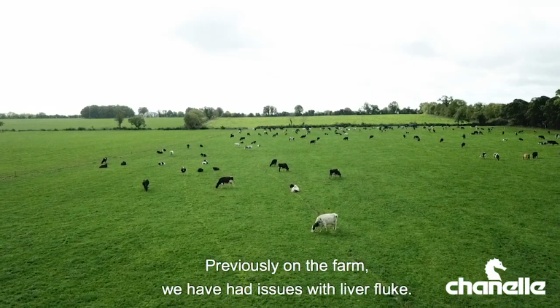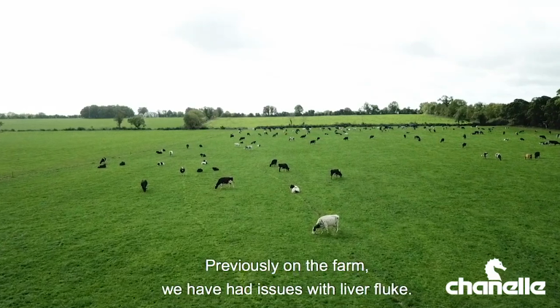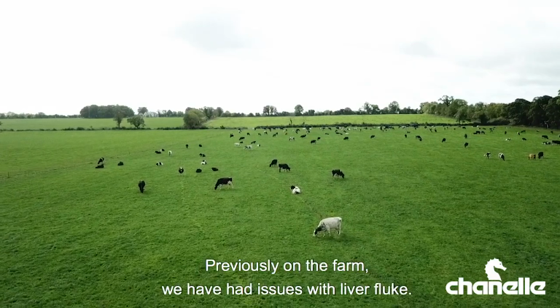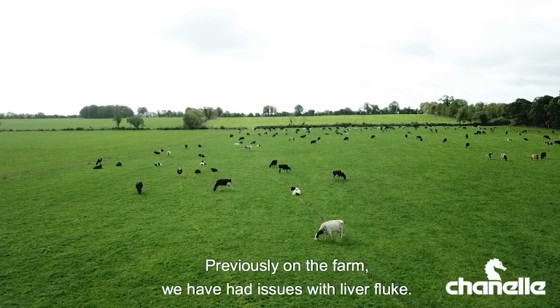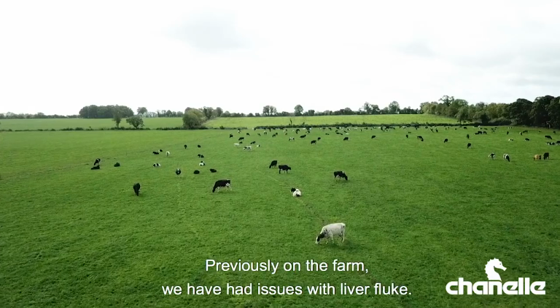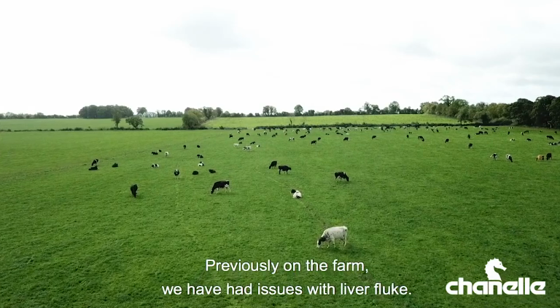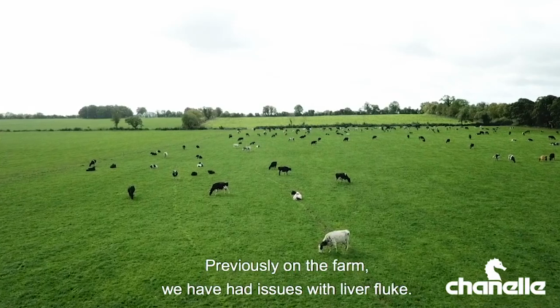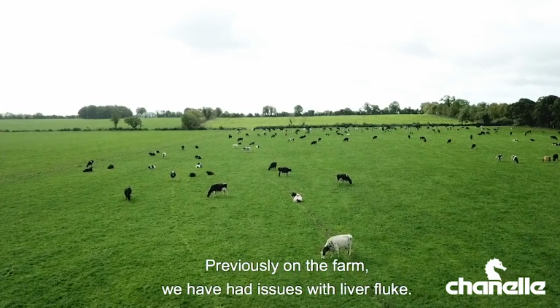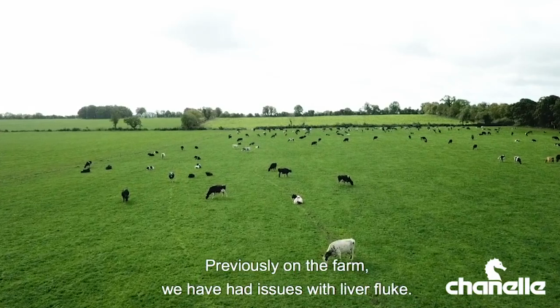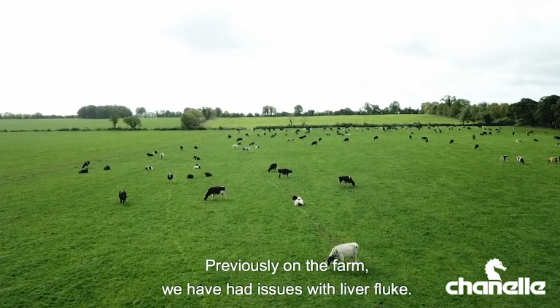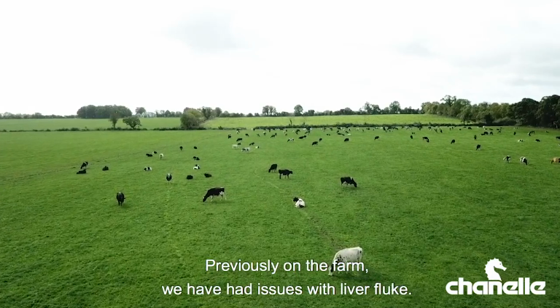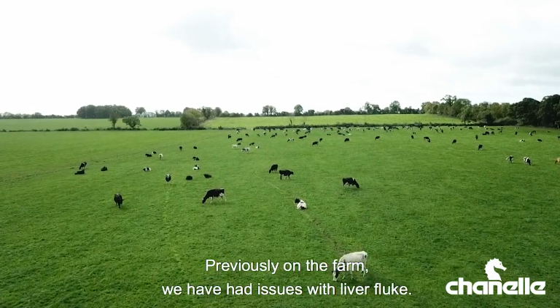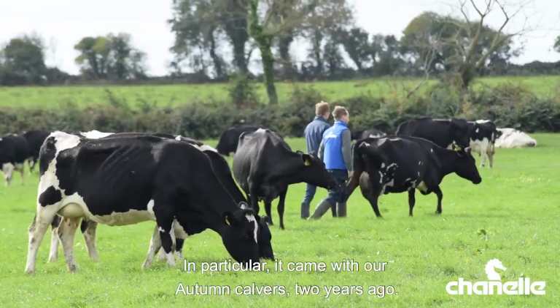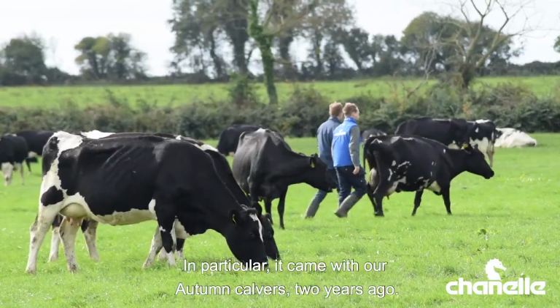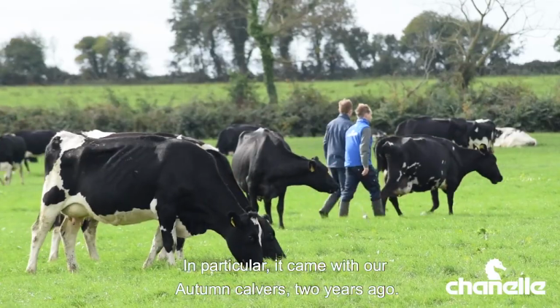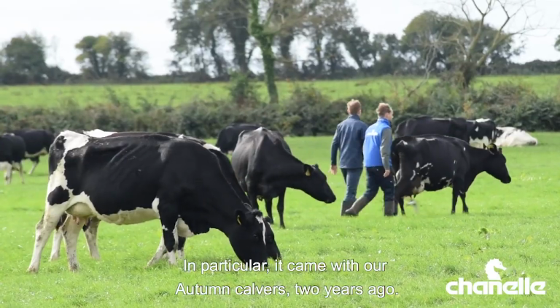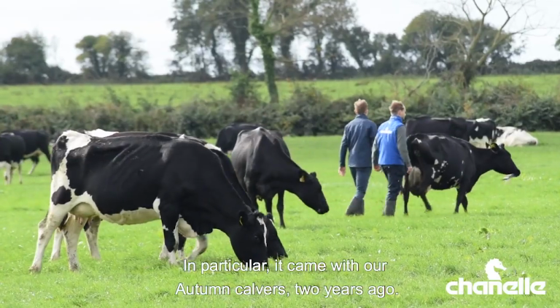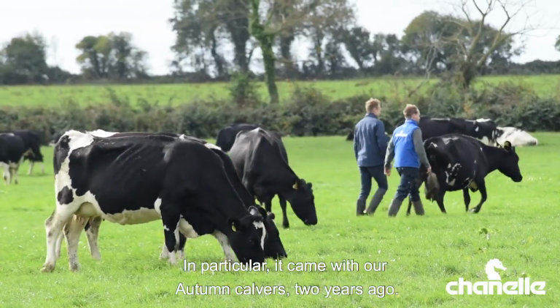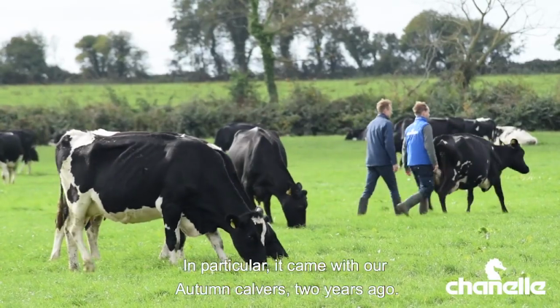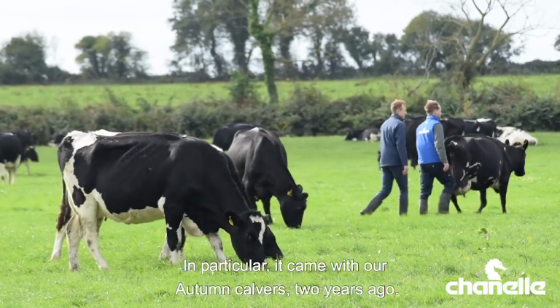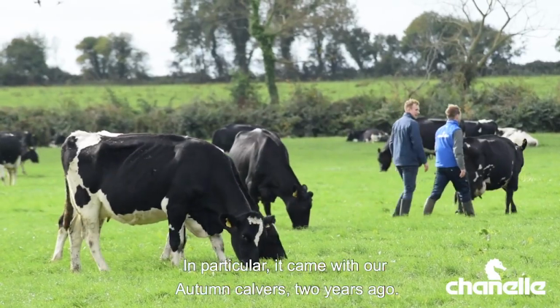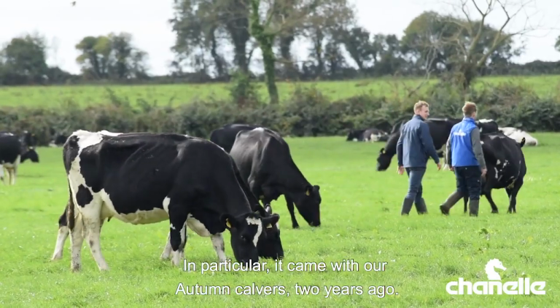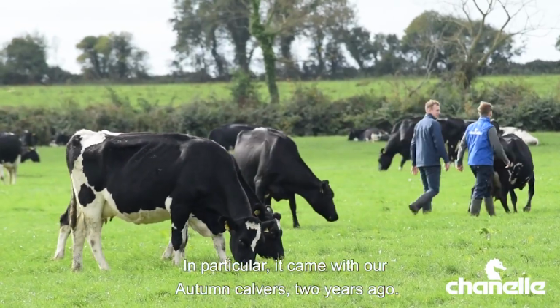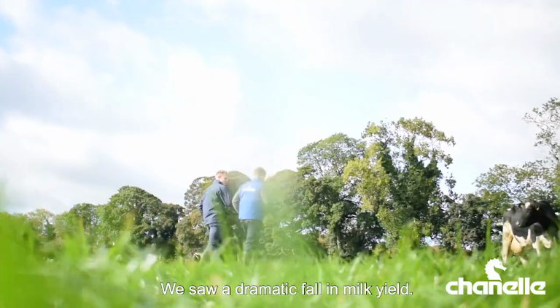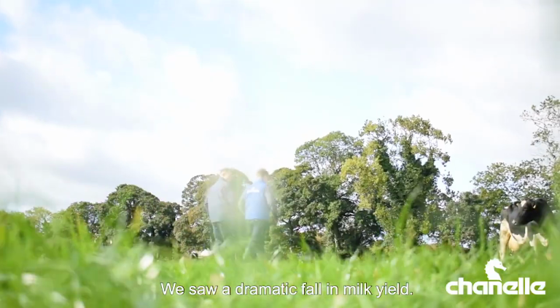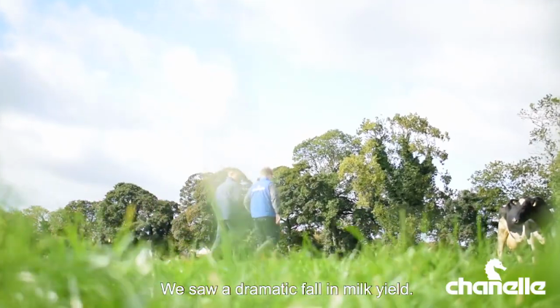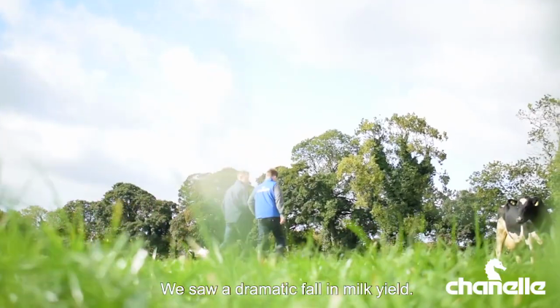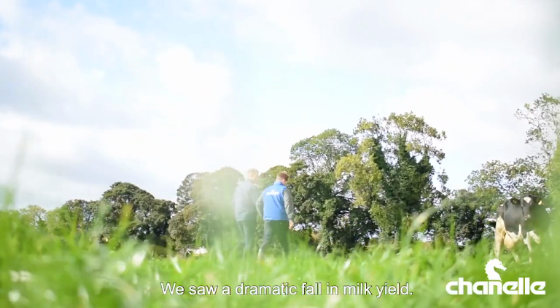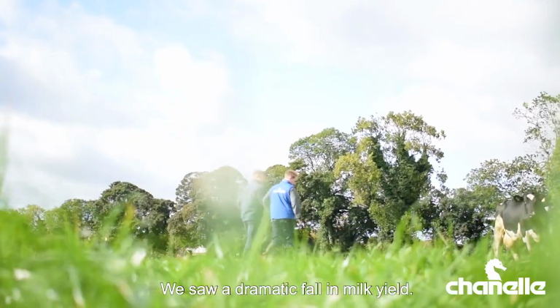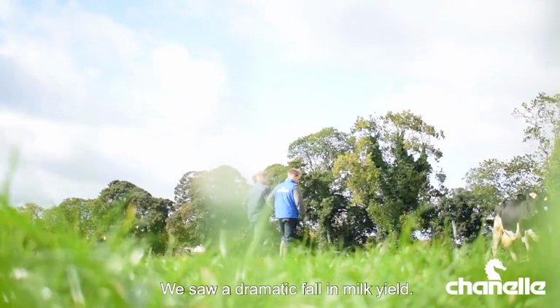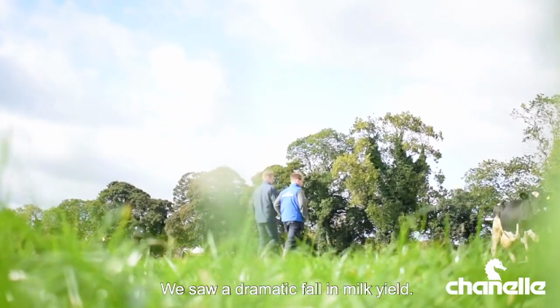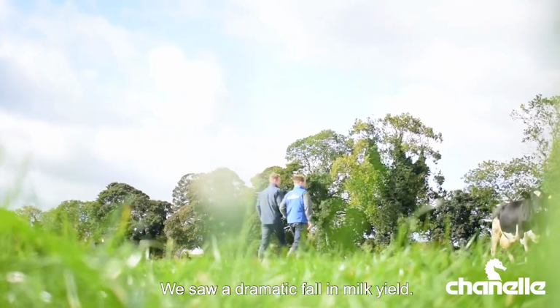Previously on the farm we have had issues with liver fluke, particularly with our autumn calvers two years ago. We've seen a dramatic fall in milk yield.